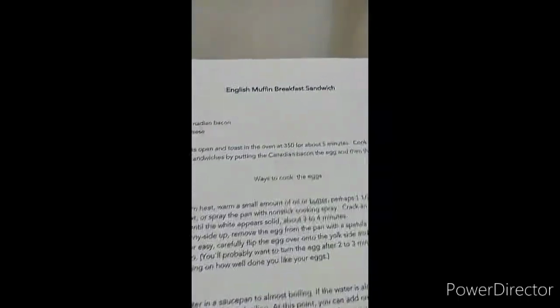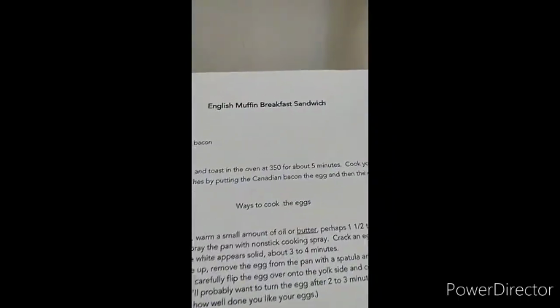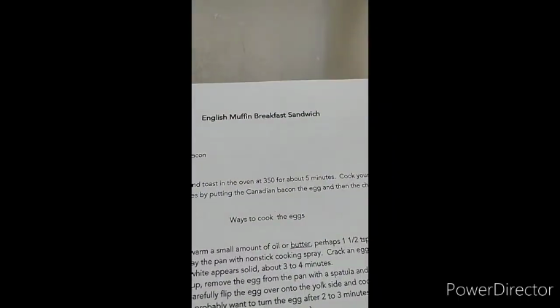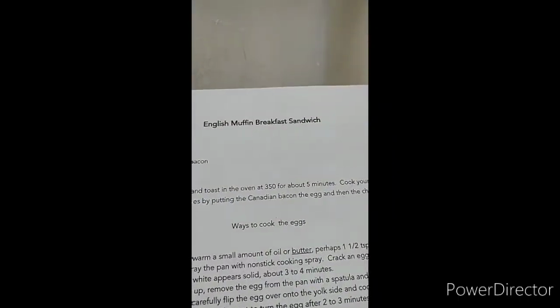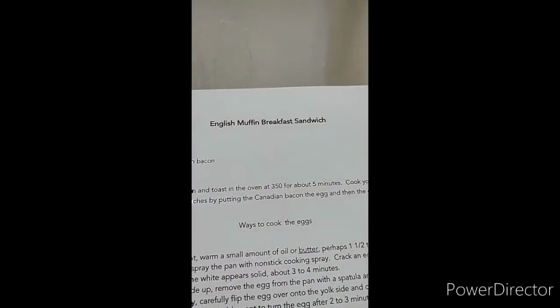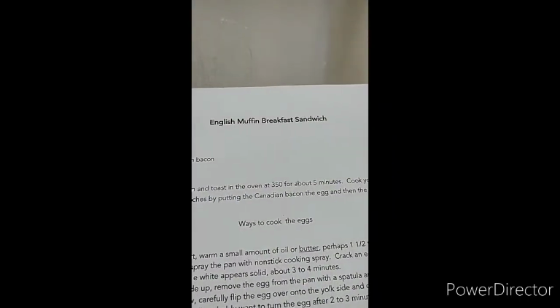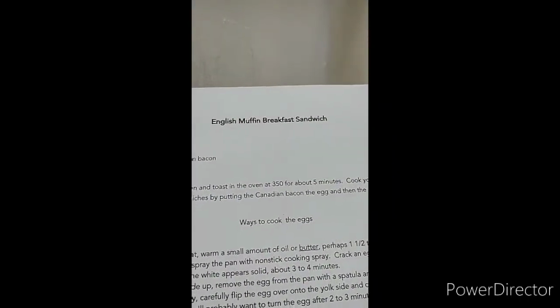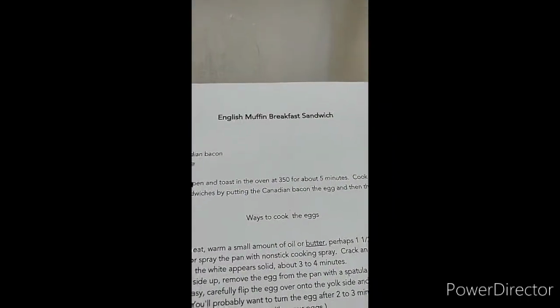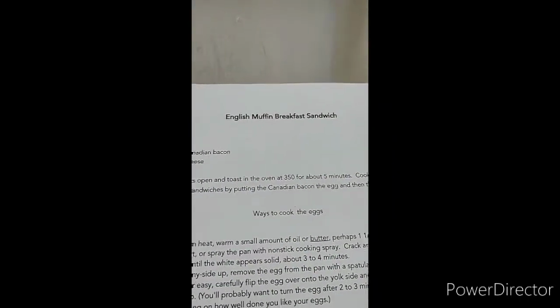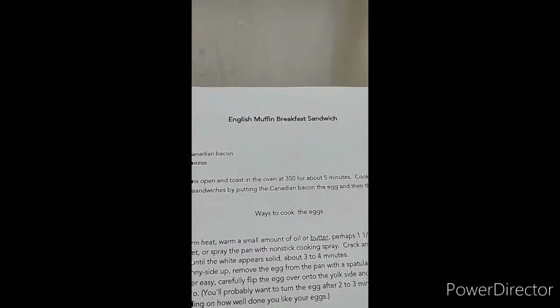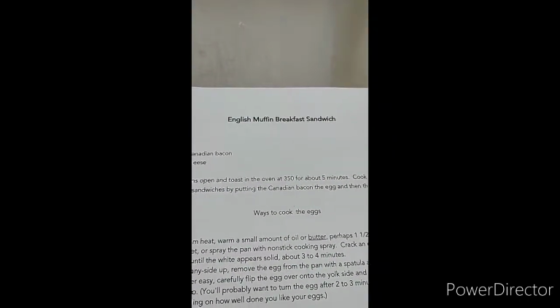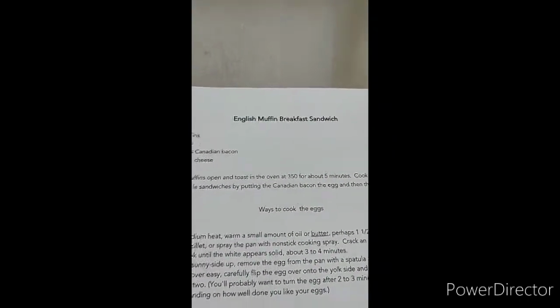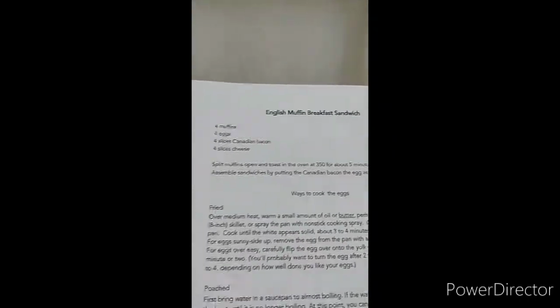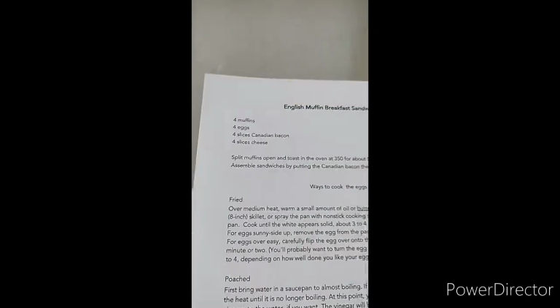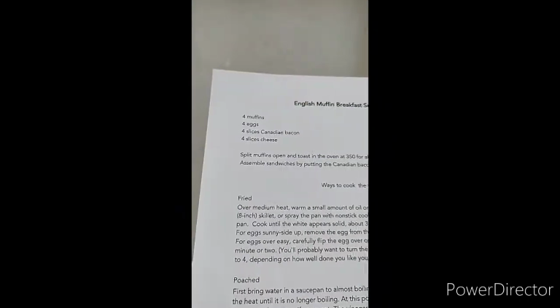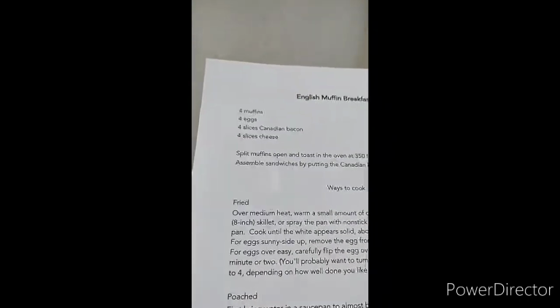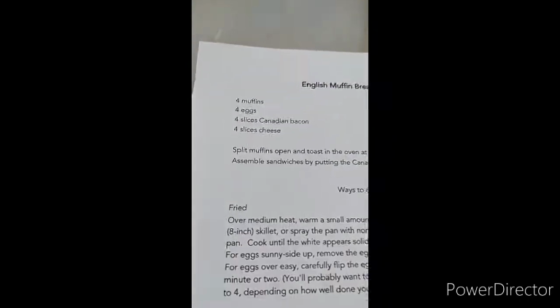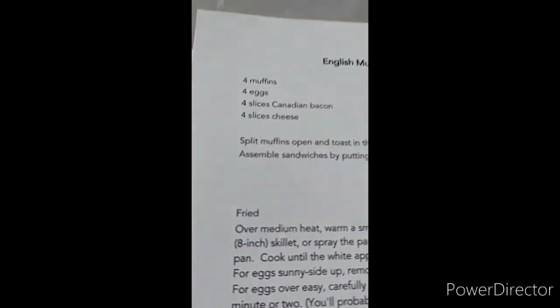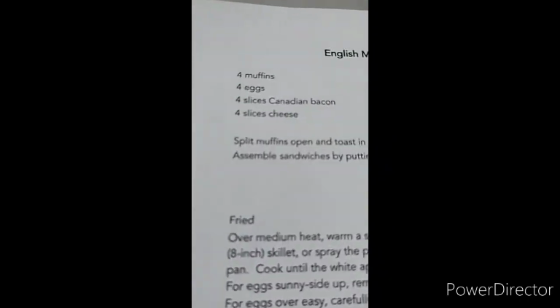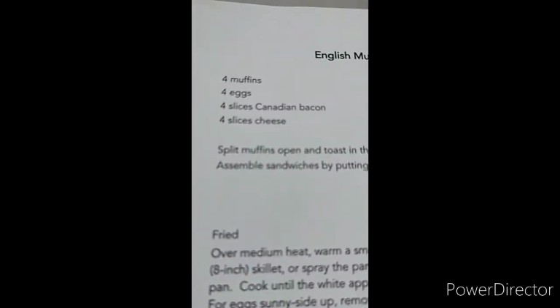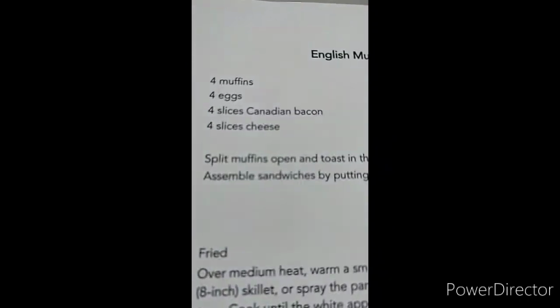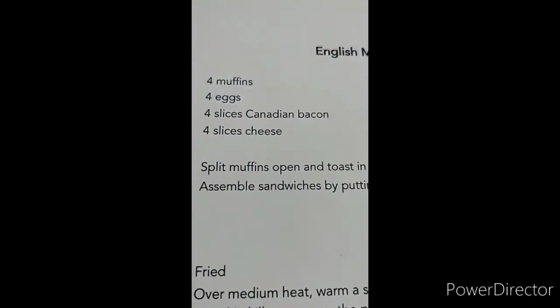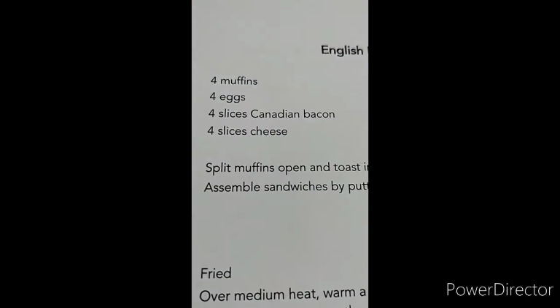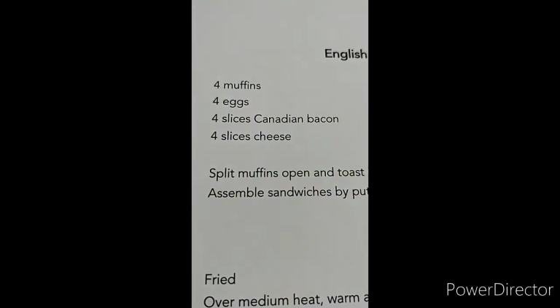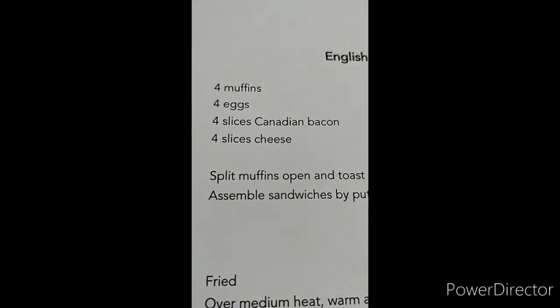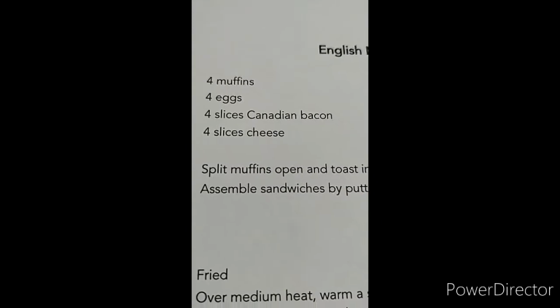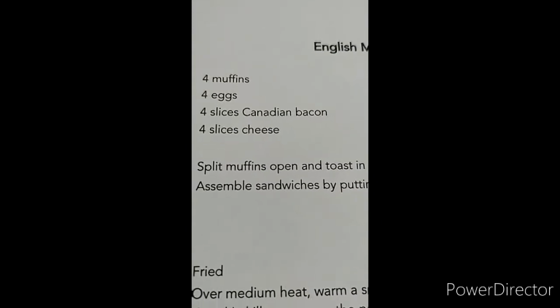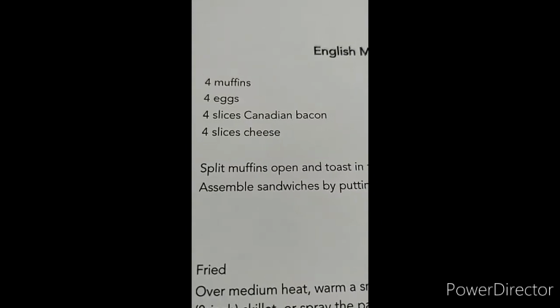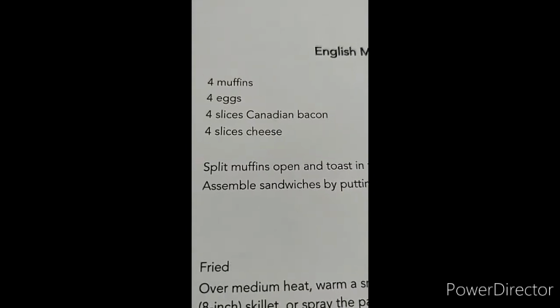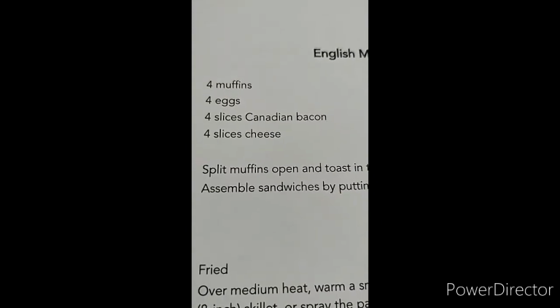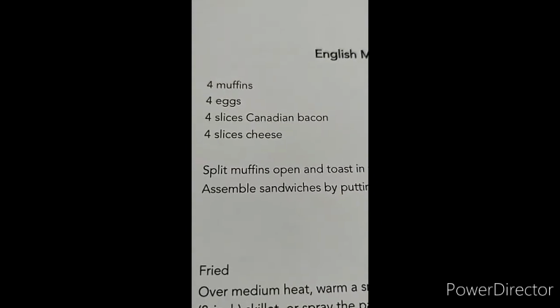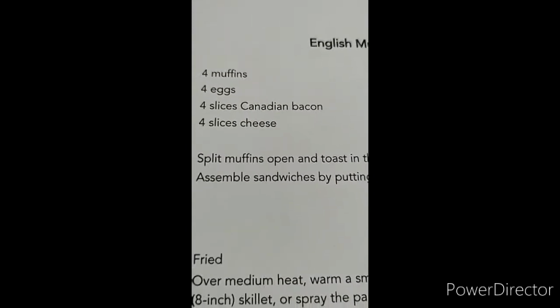We're making some English muffins today. You're going to need muffins, eggs, bacon, and cheese.